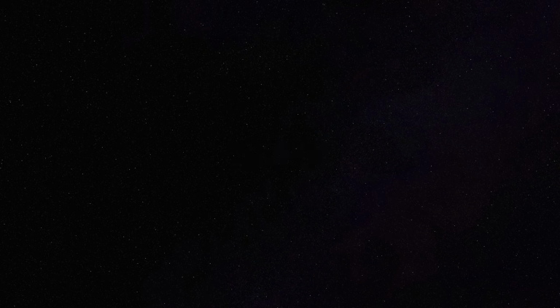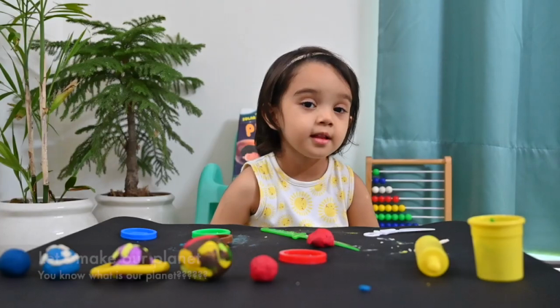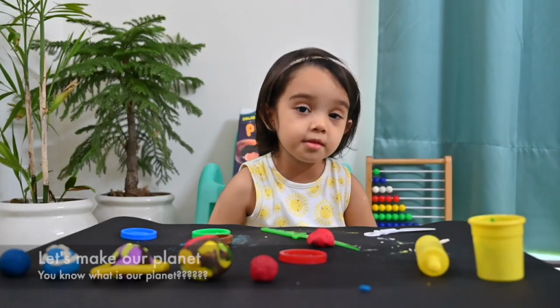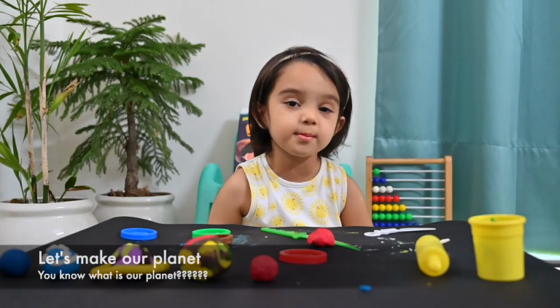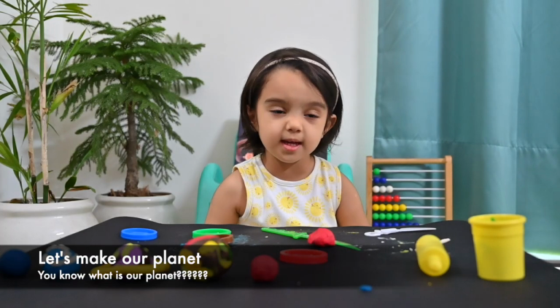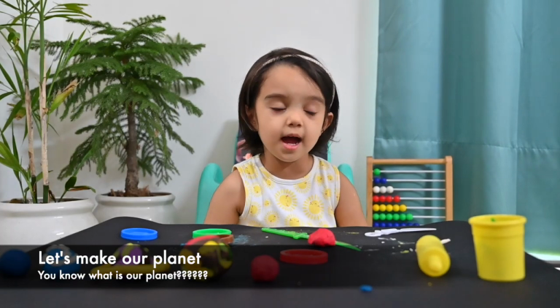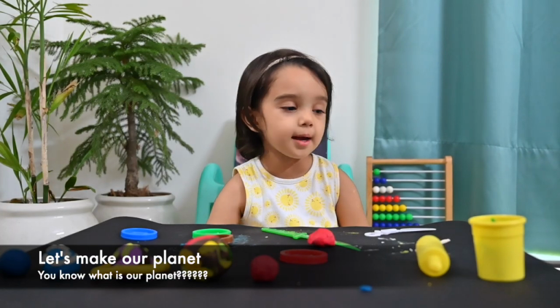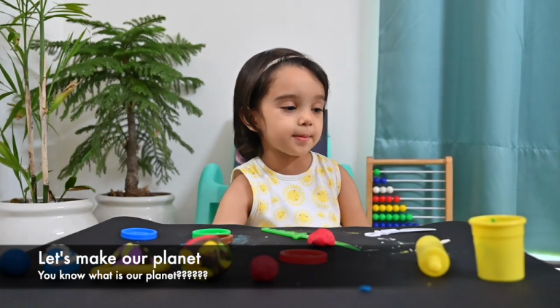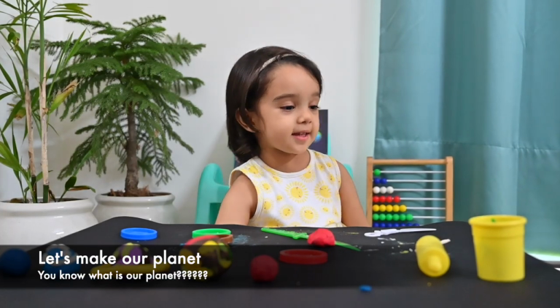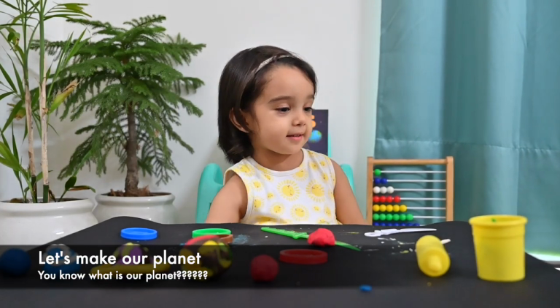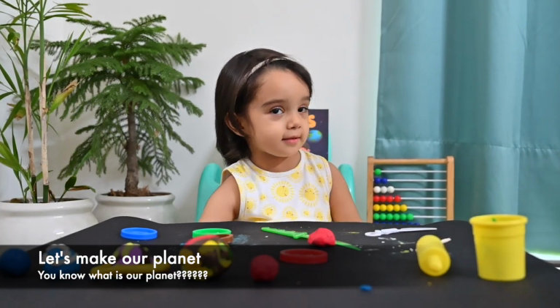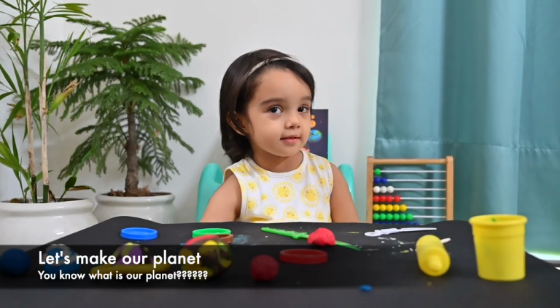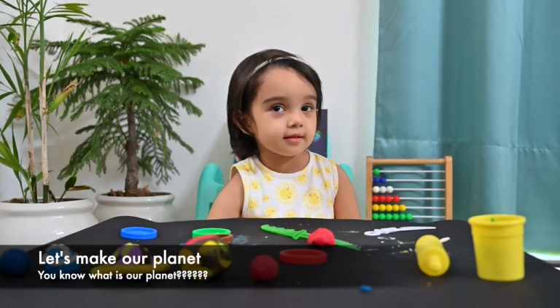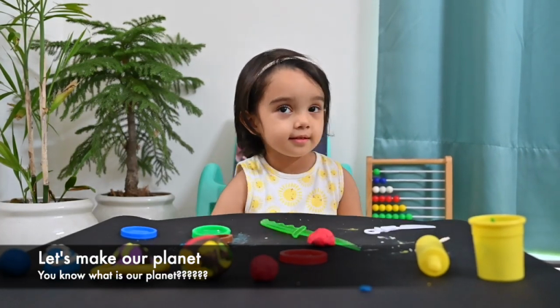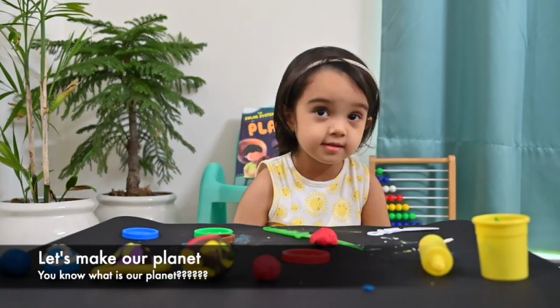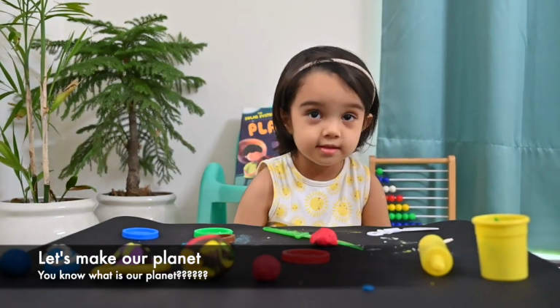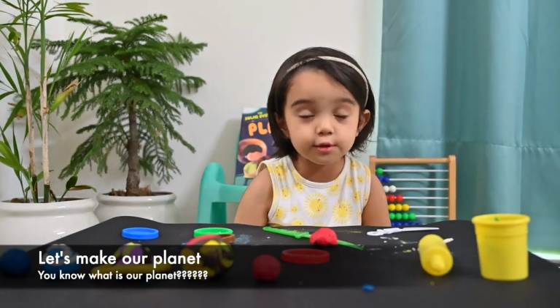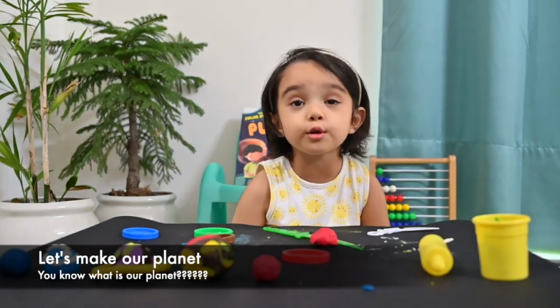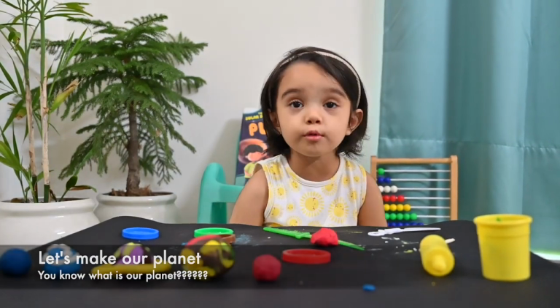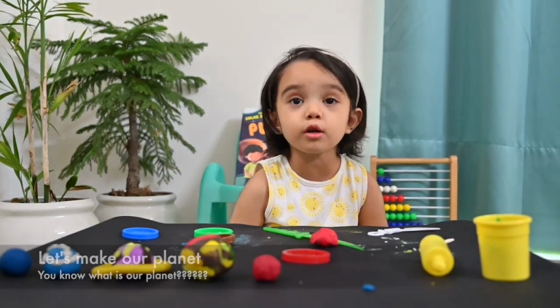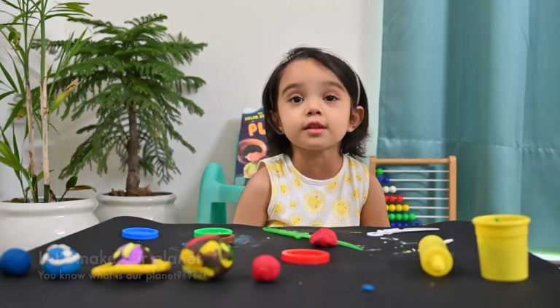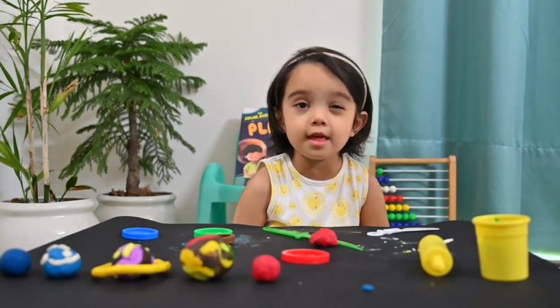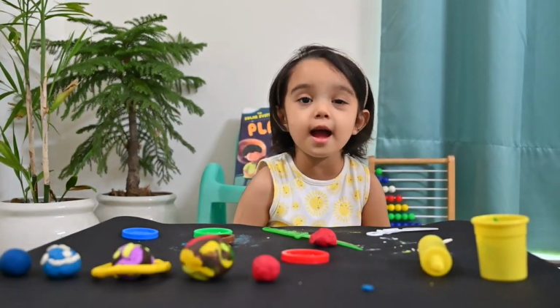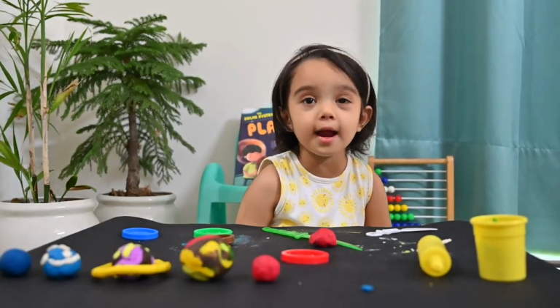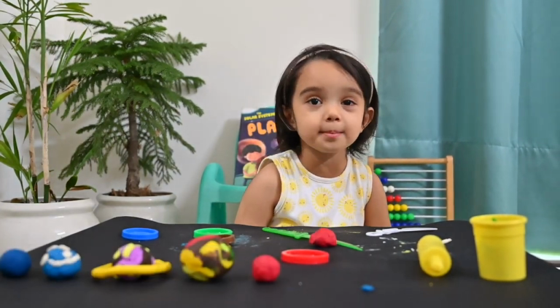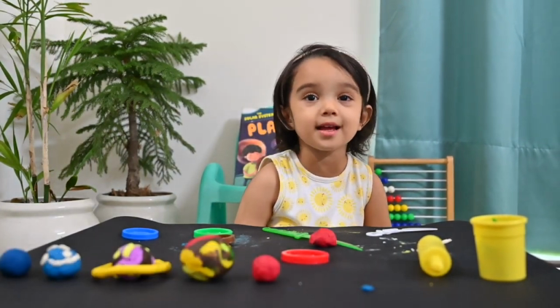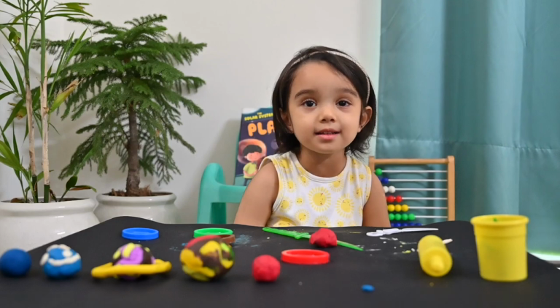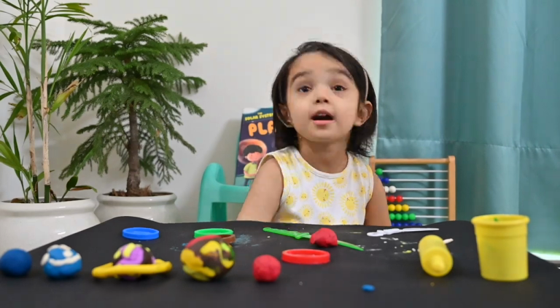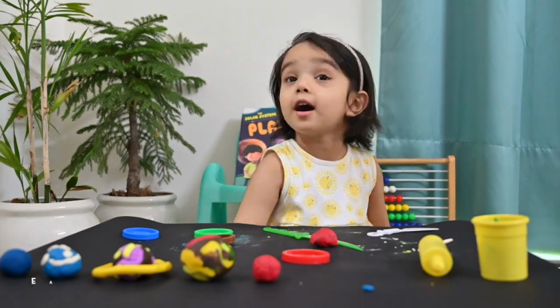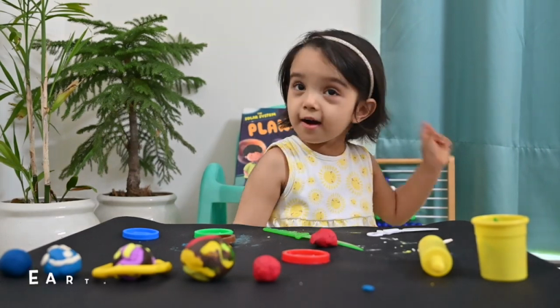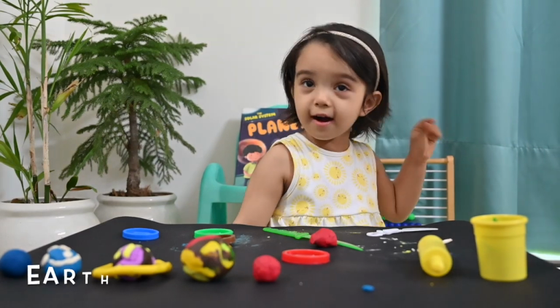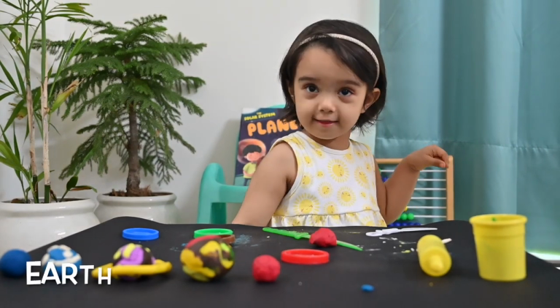Let's make Jupiter. You know what Jupiter is? Up!